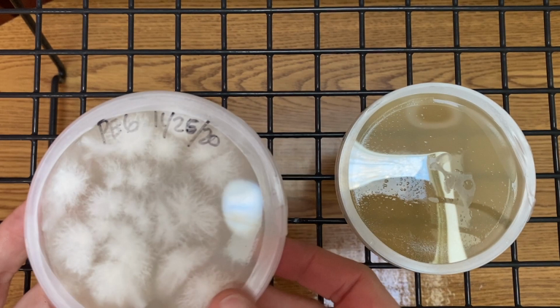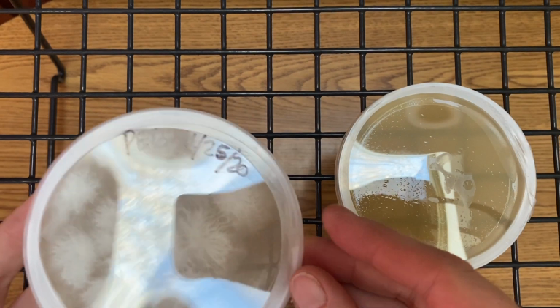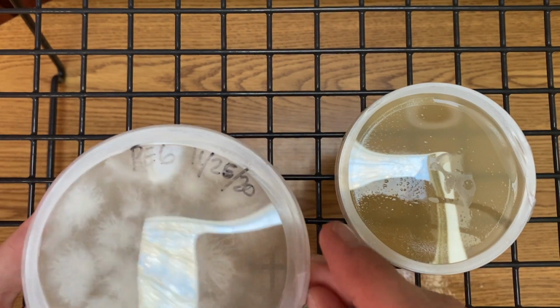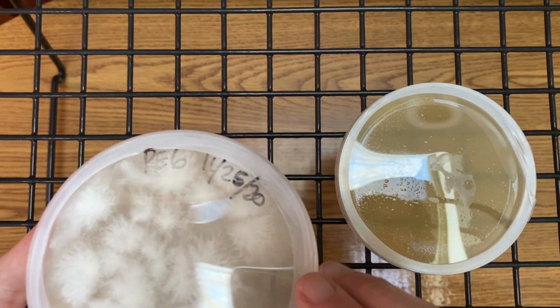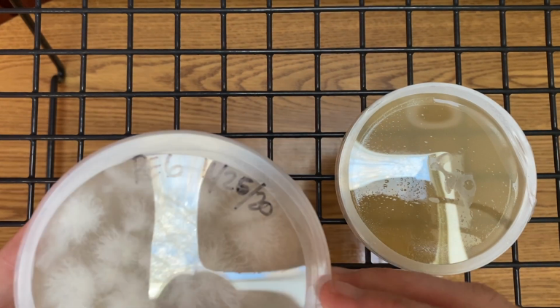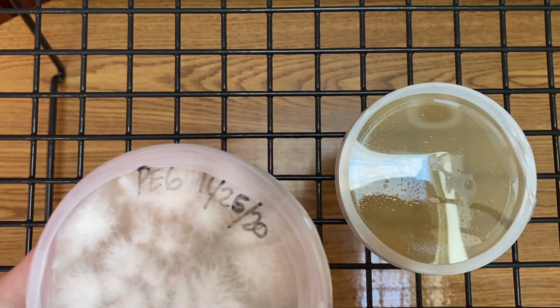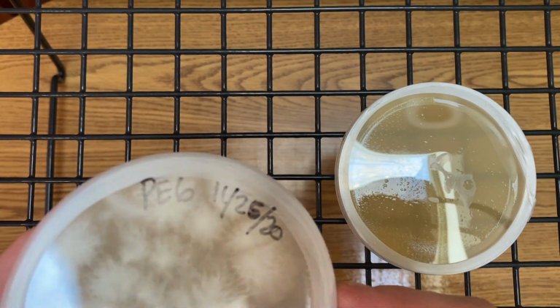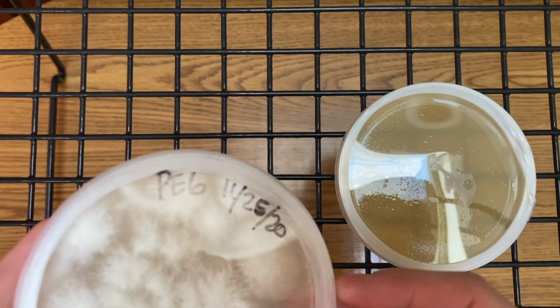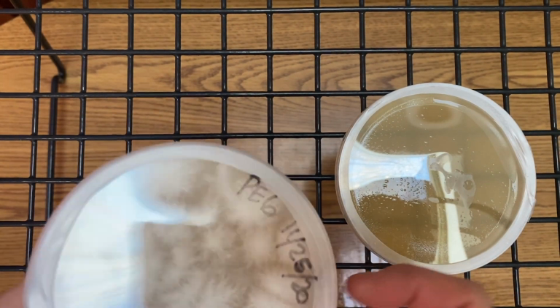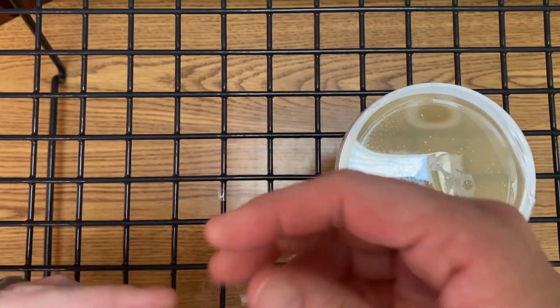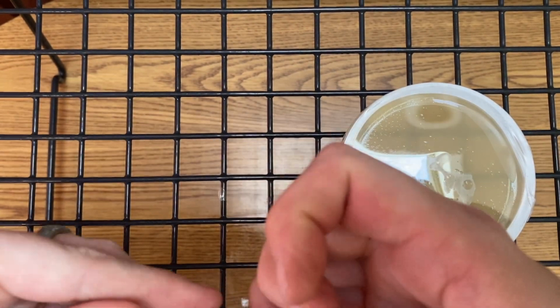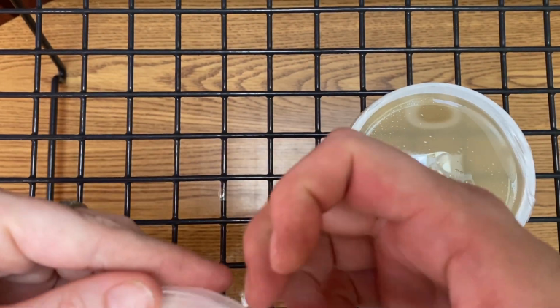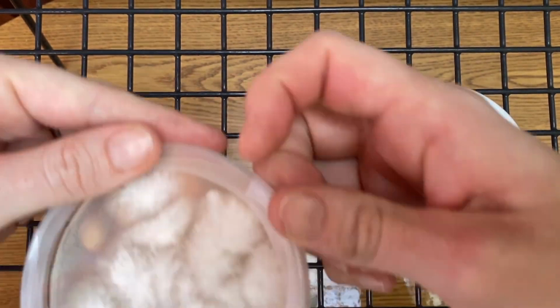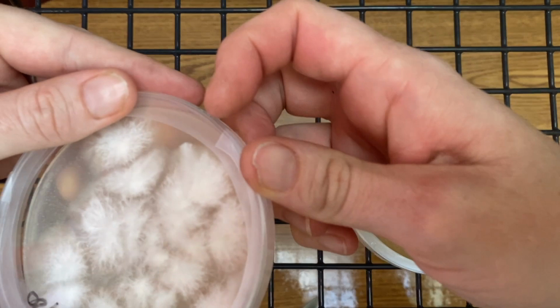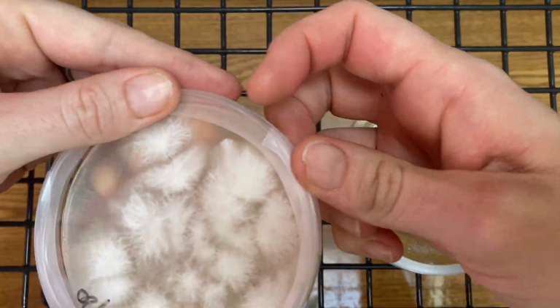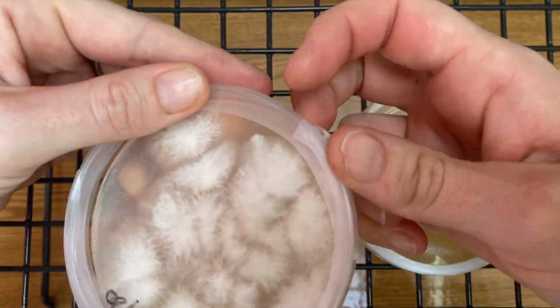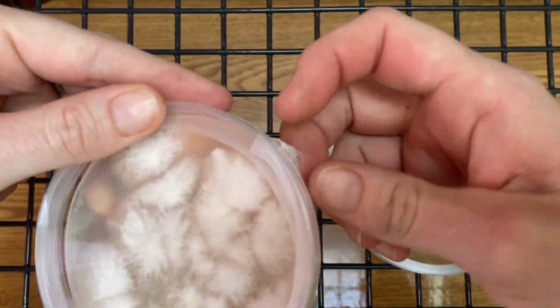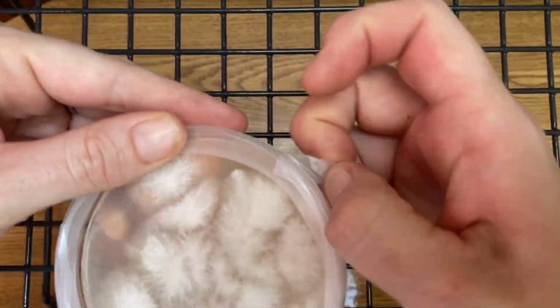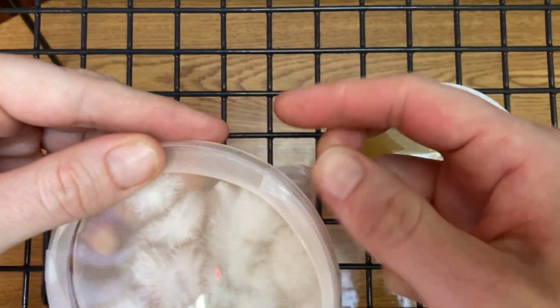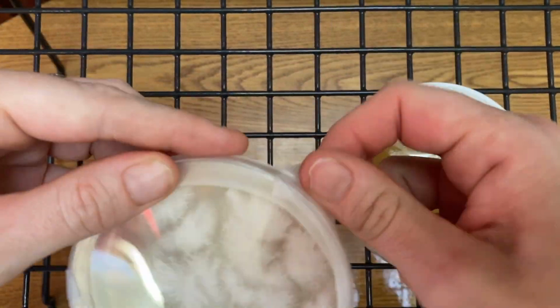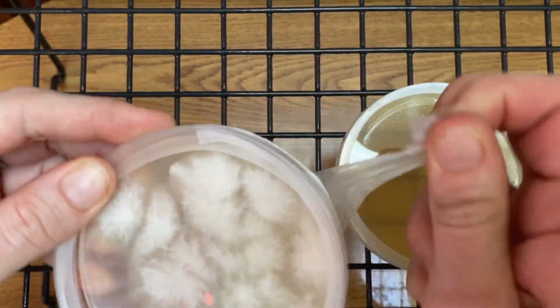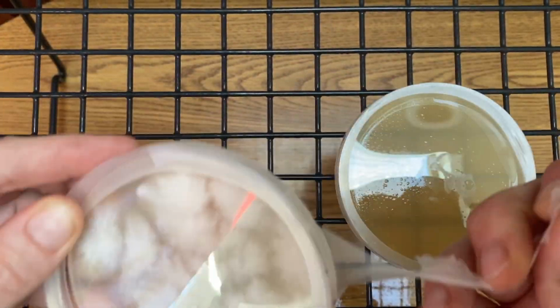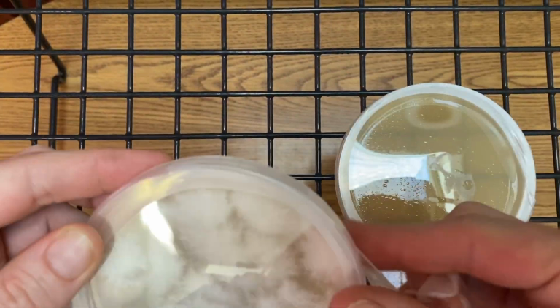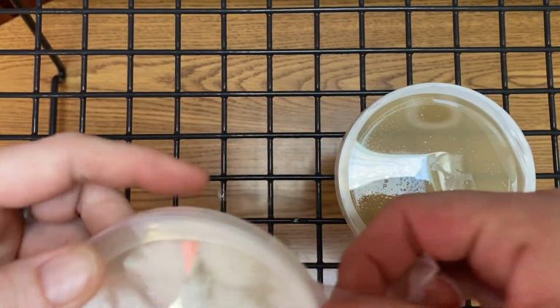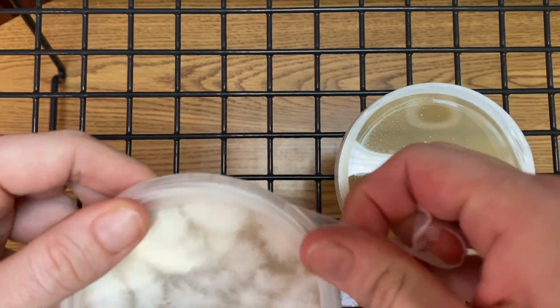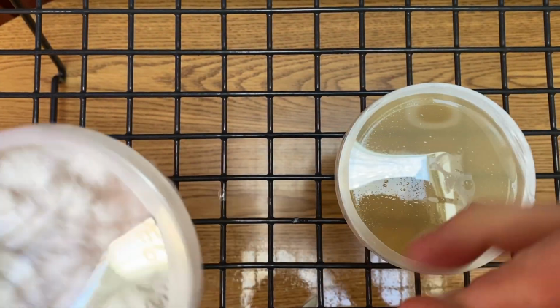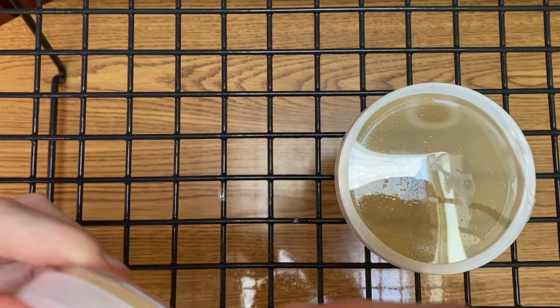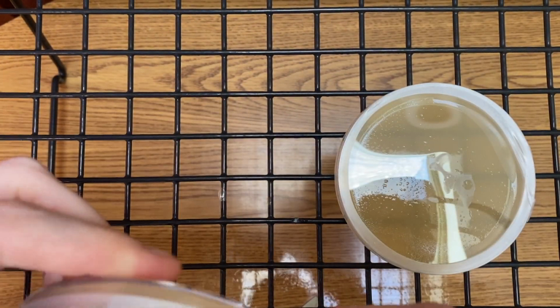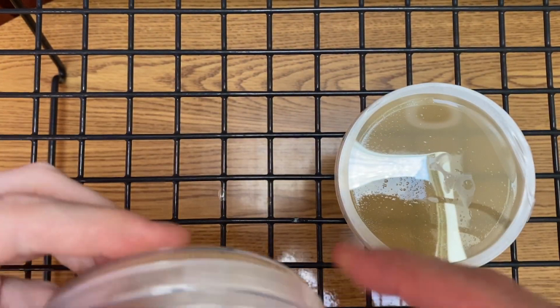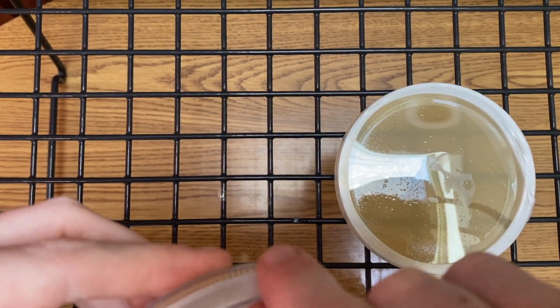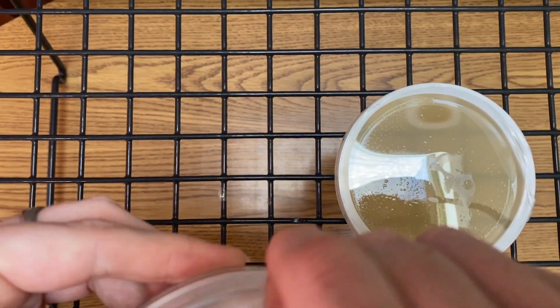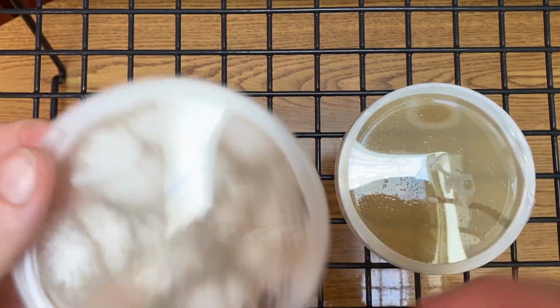Hi, Ashley here, and today I'm going to show you how to transfer rhizomorphic mycelium.